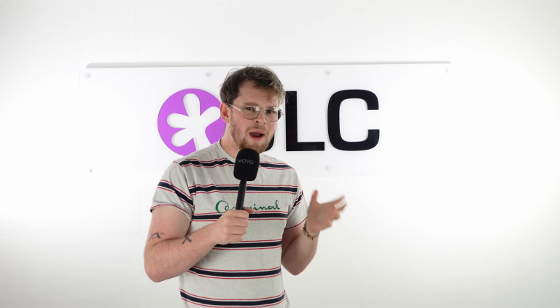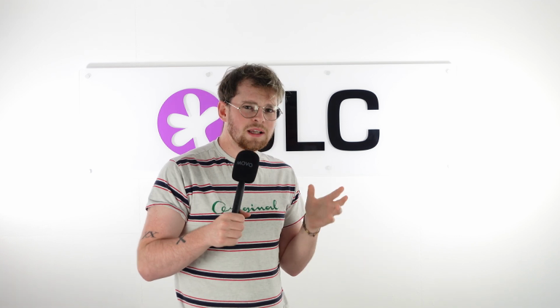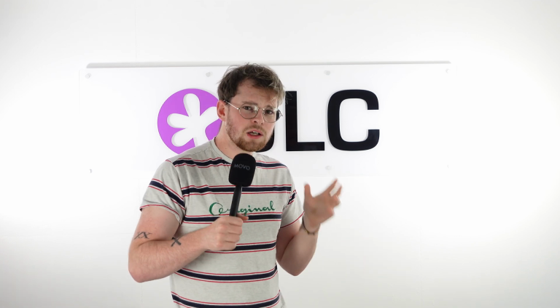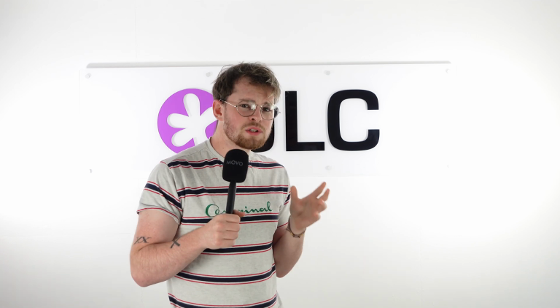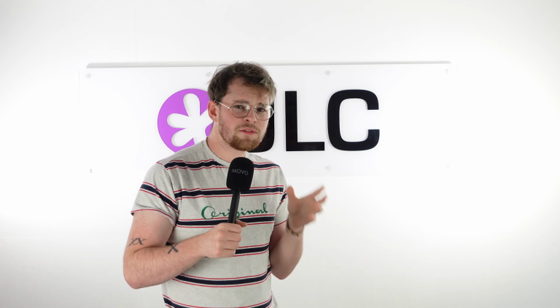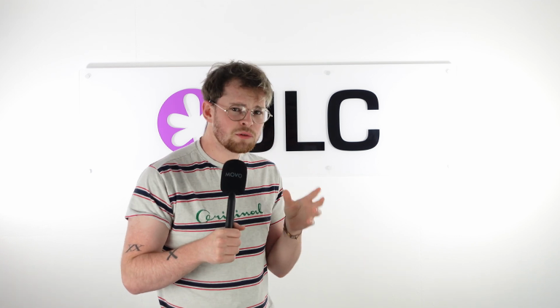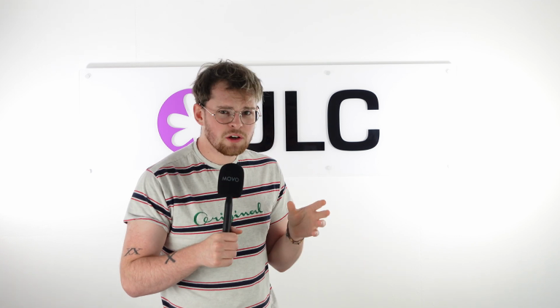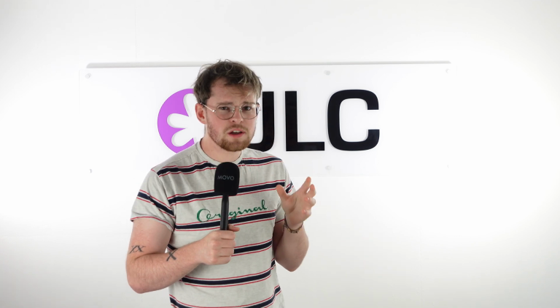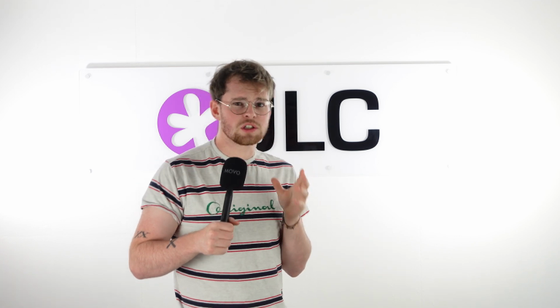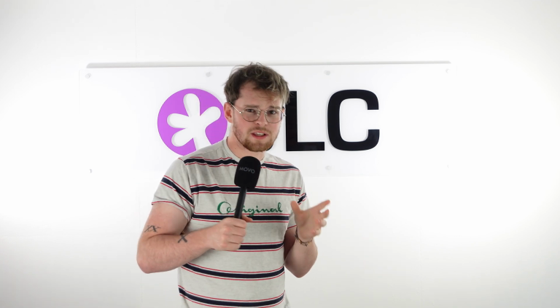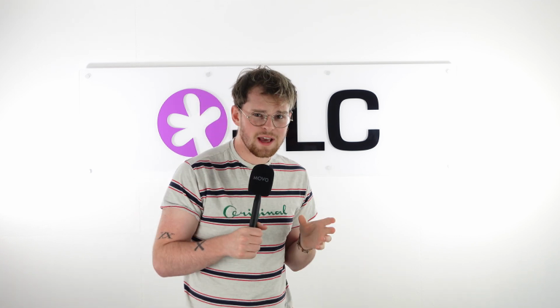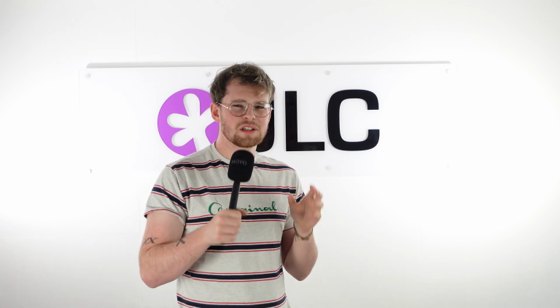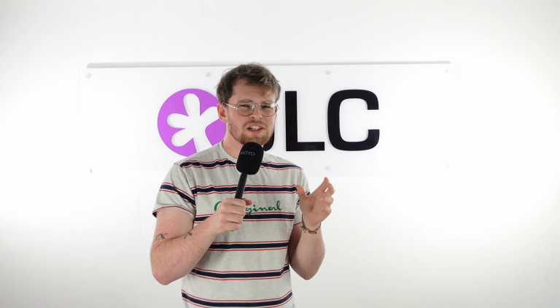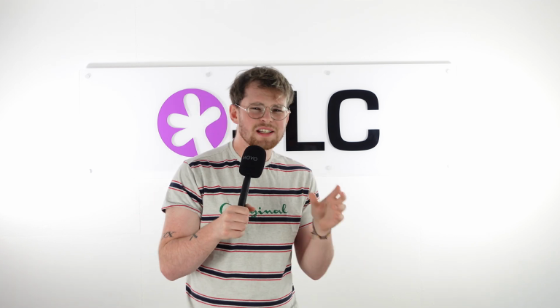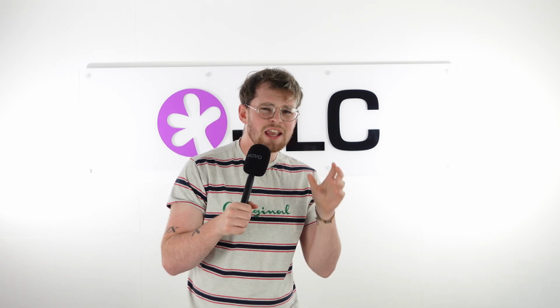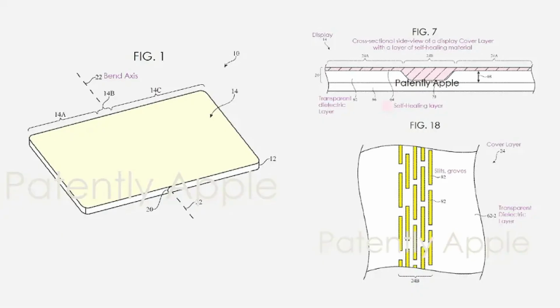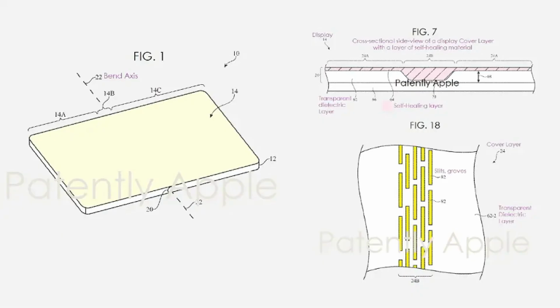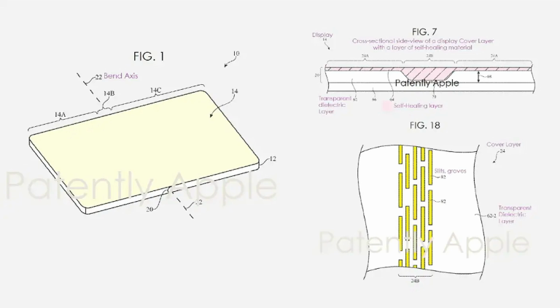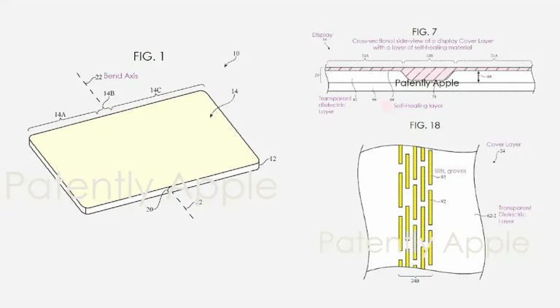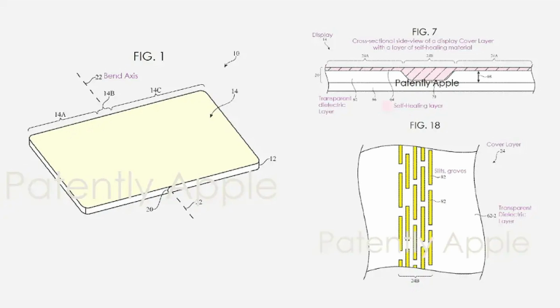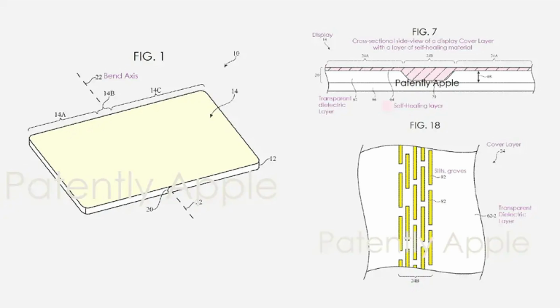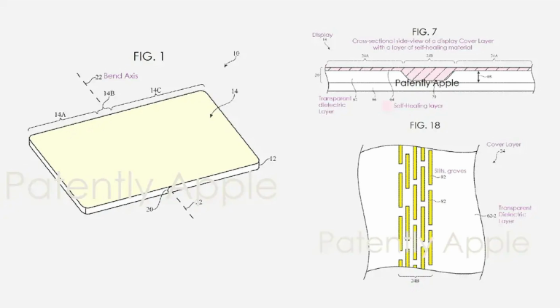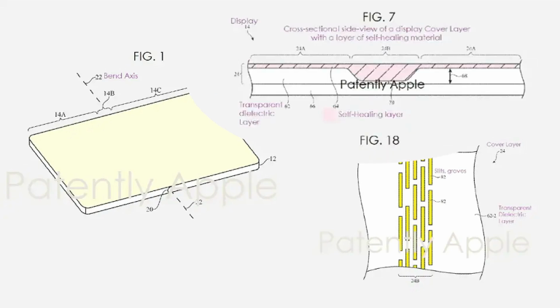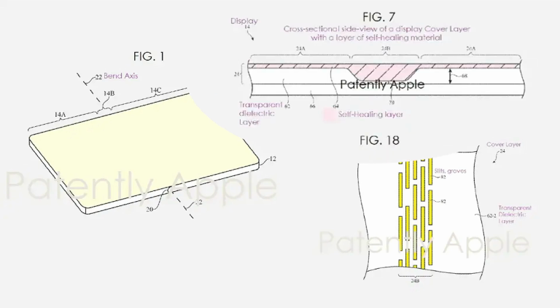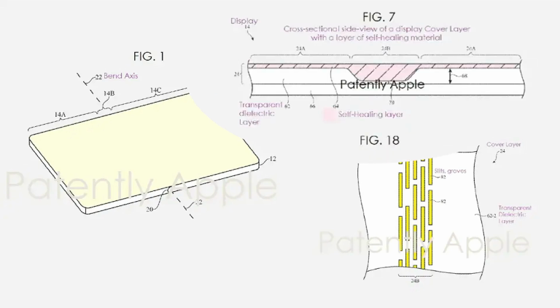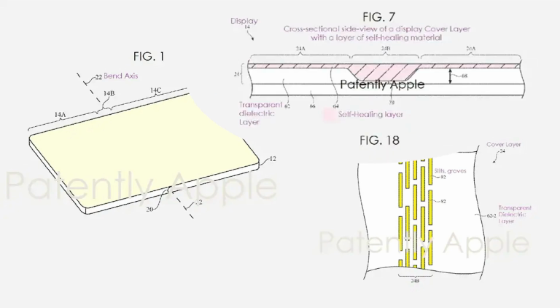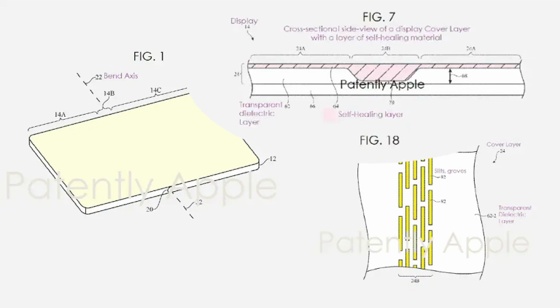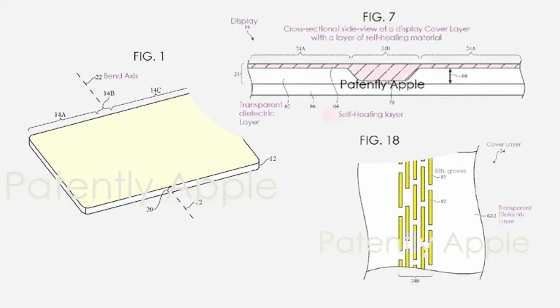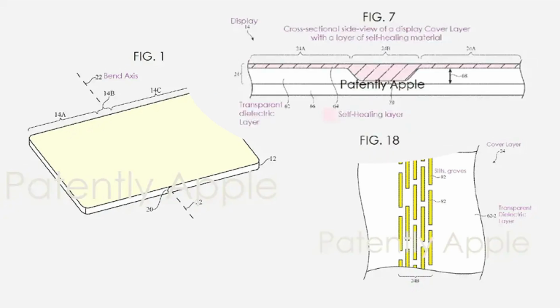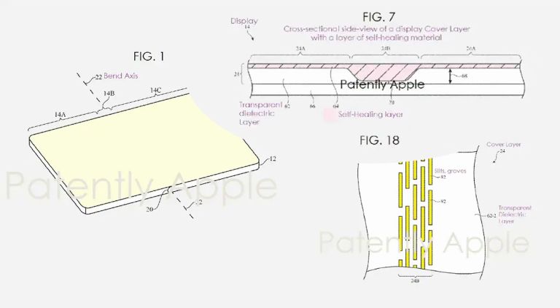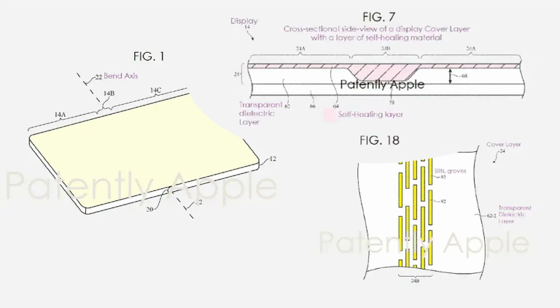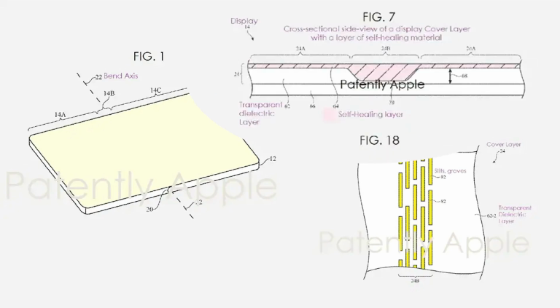The patent includes different configurations for the layer, such as a cross-sectional side view showing the self-healing layer and the elastomer layer.